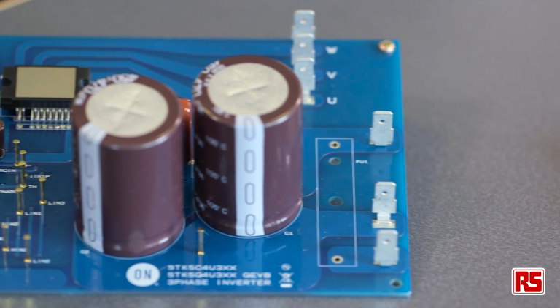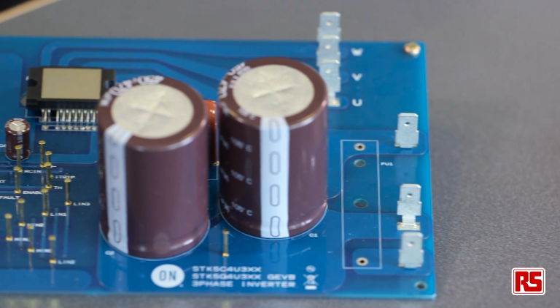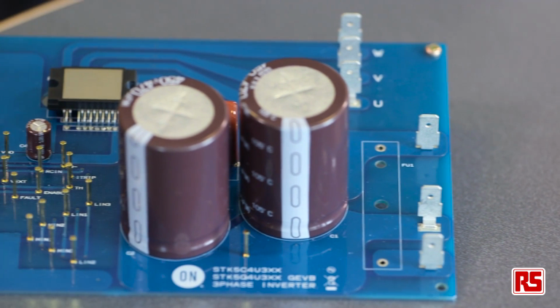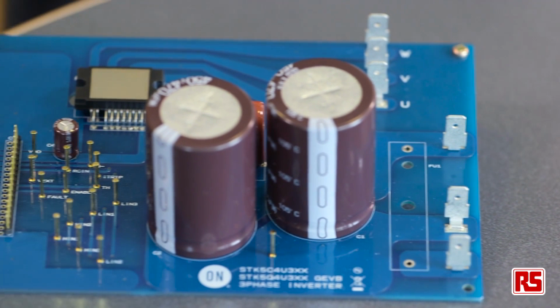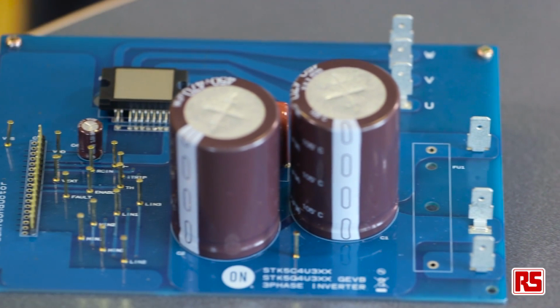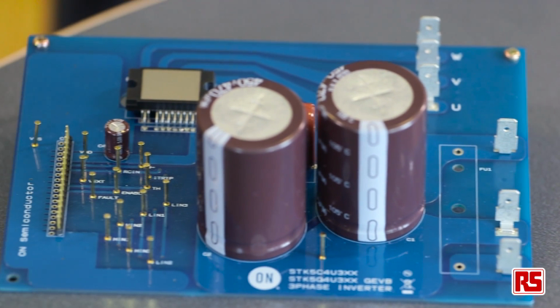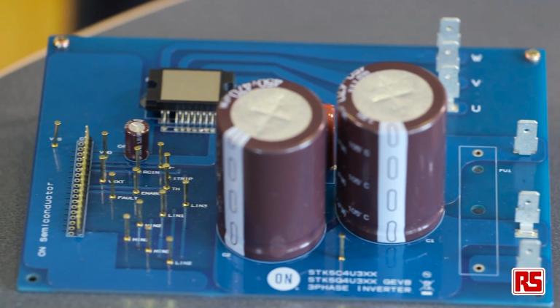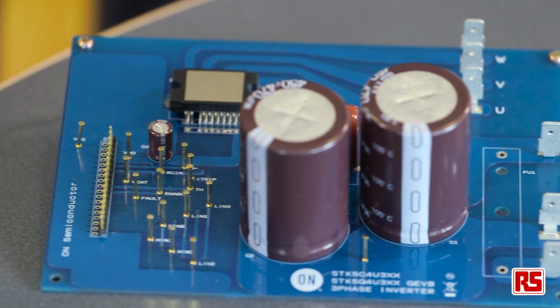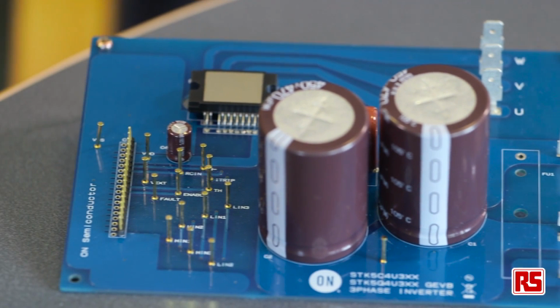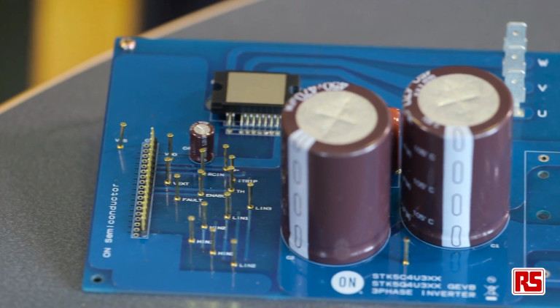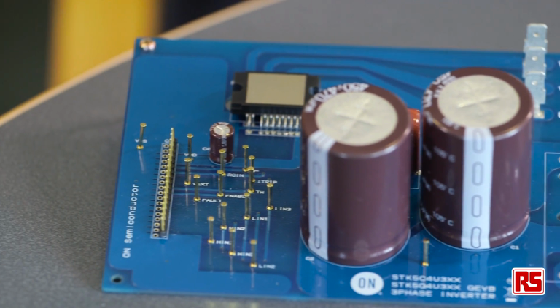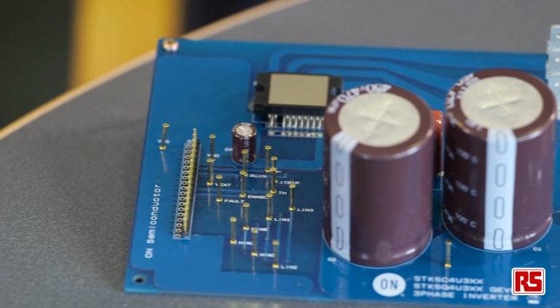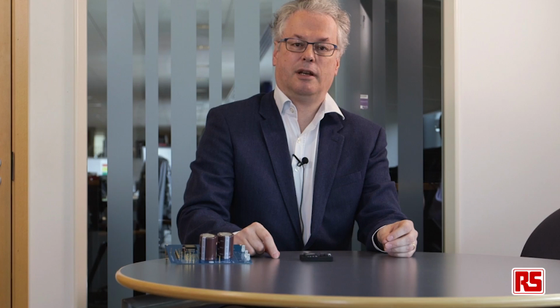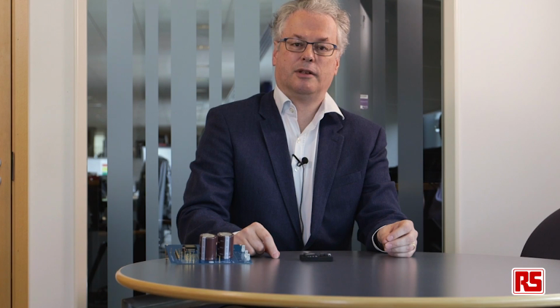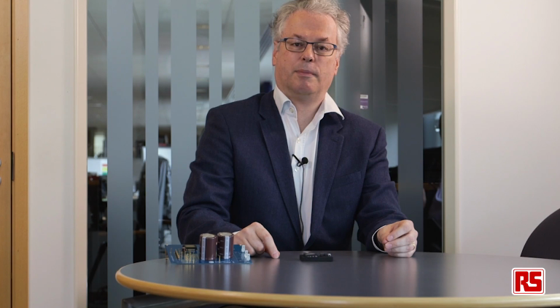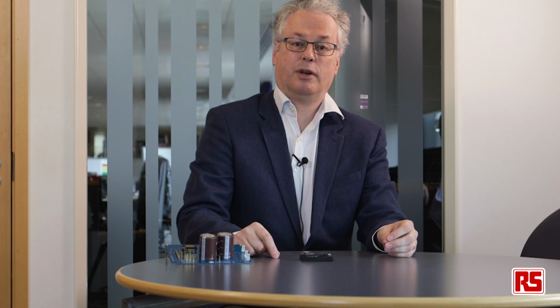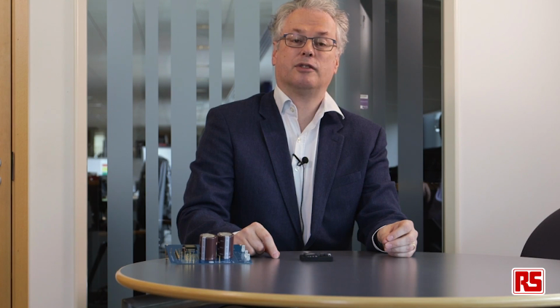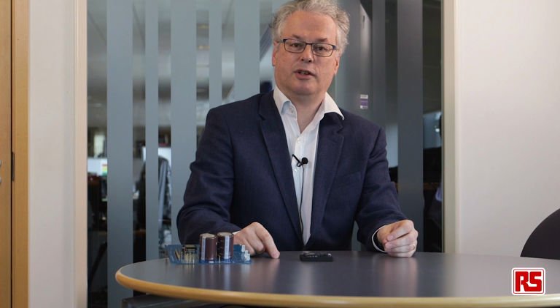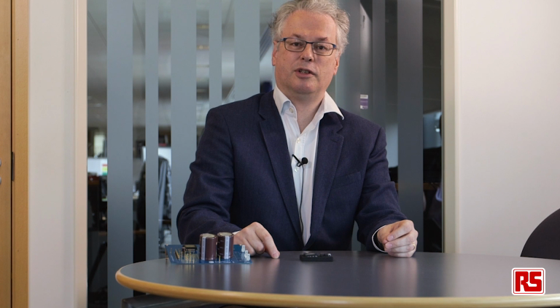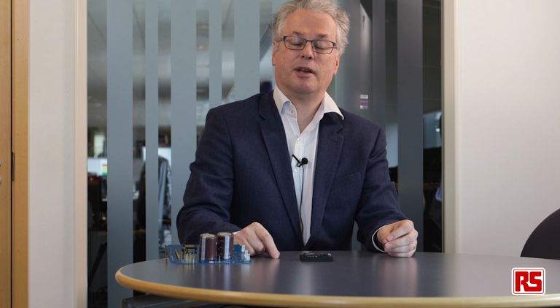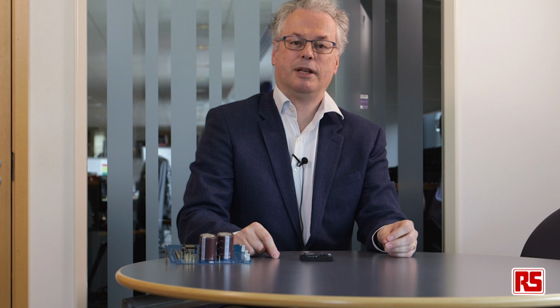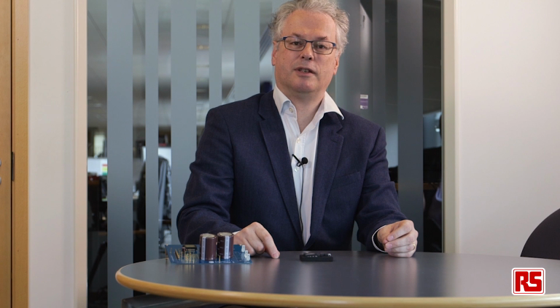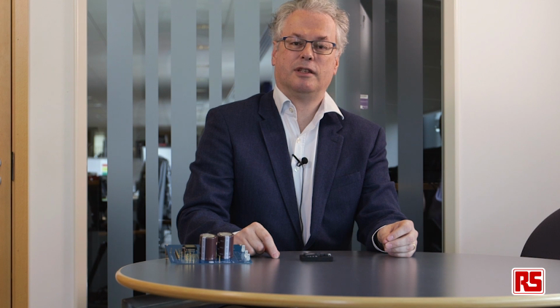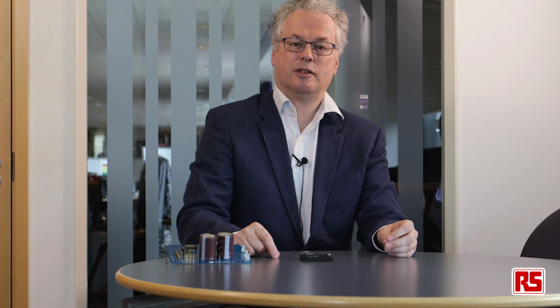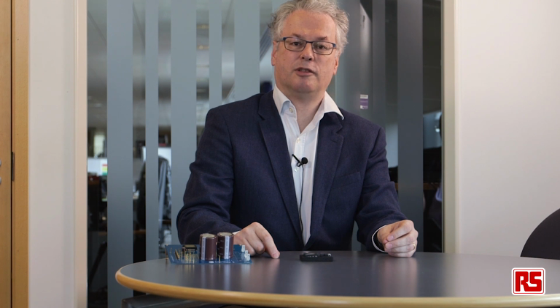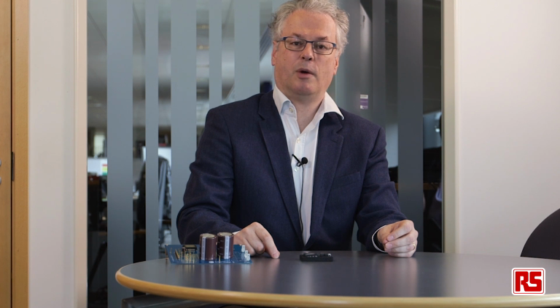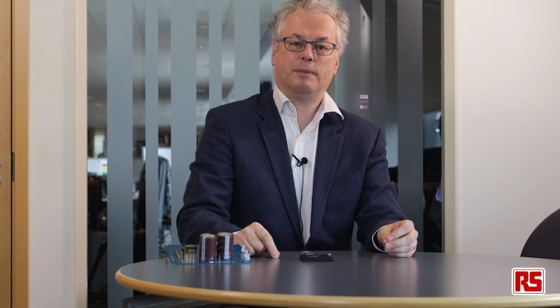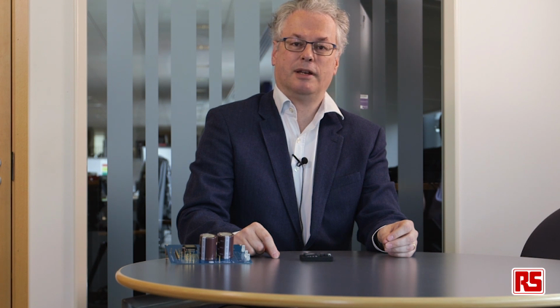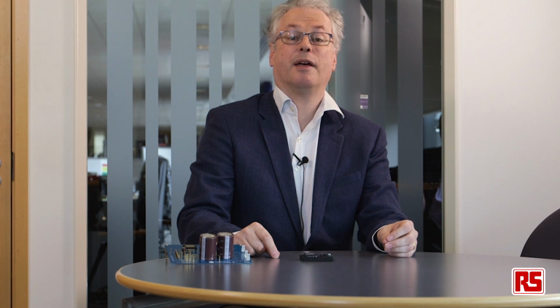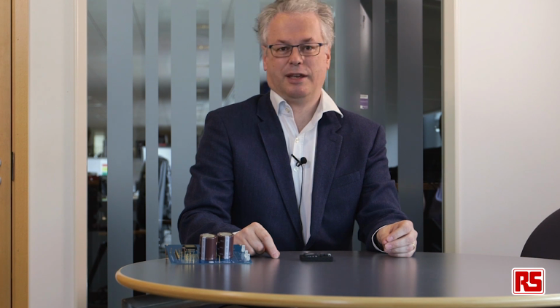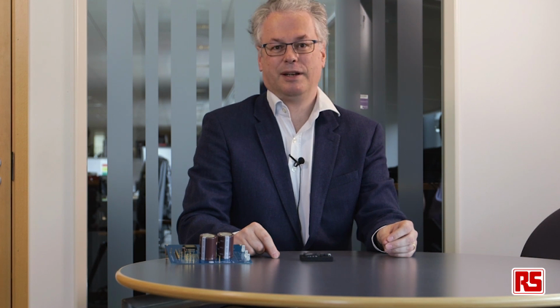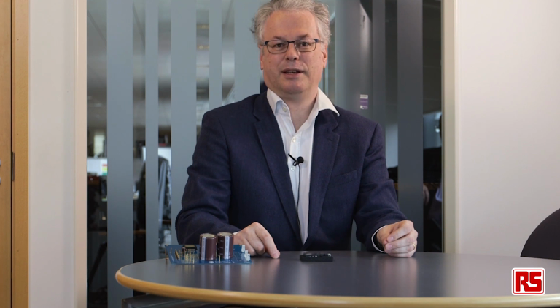For more information on this and other On Semiconductor products and solutions, please visit the DesignSpark website. Thank you for listening.